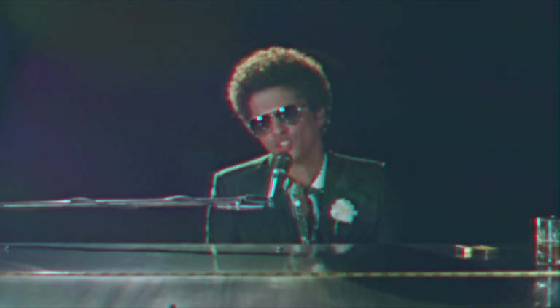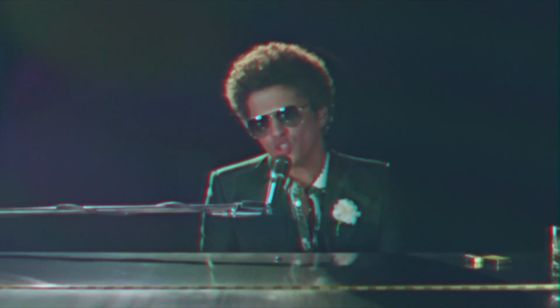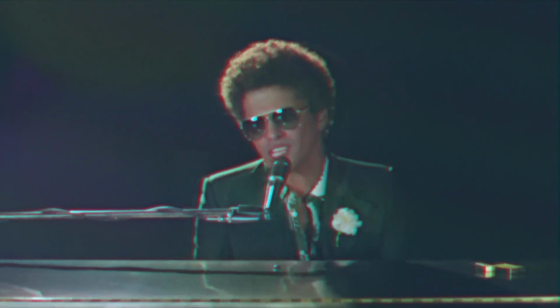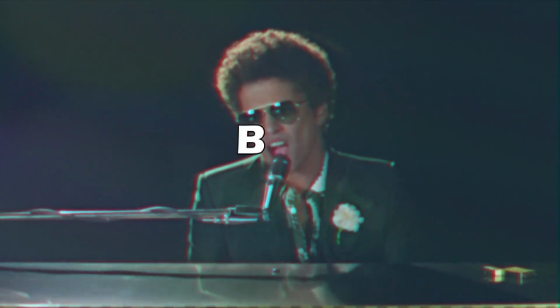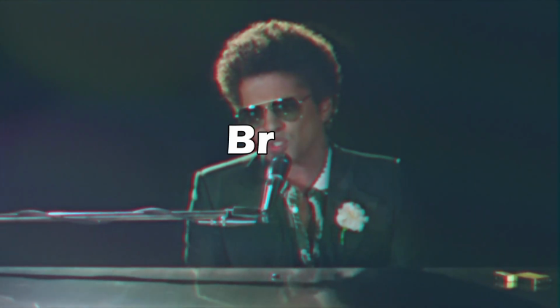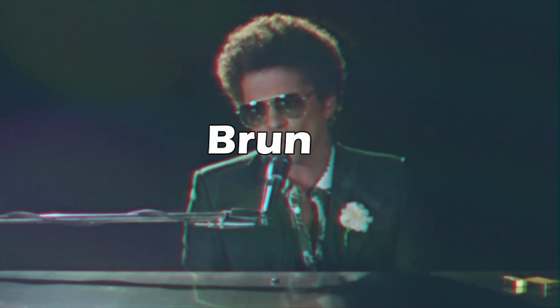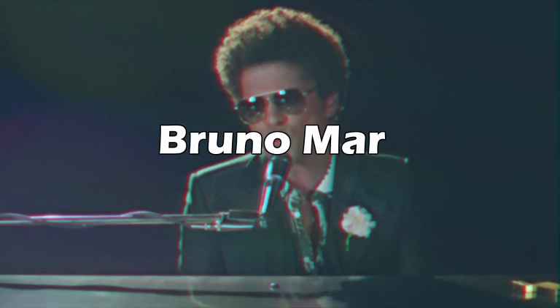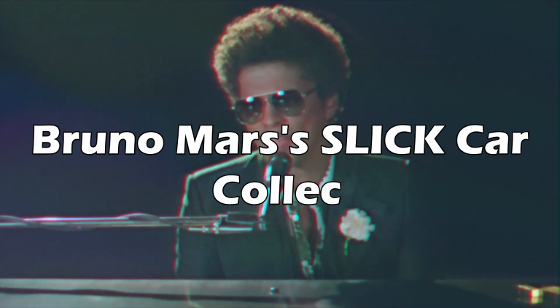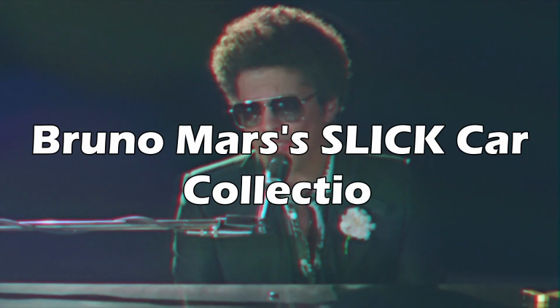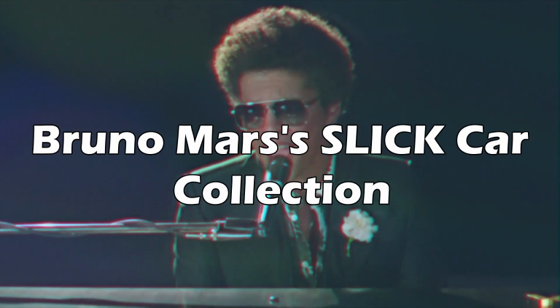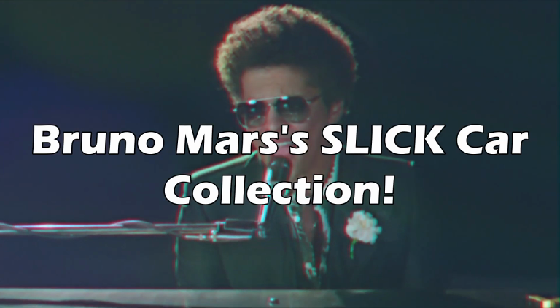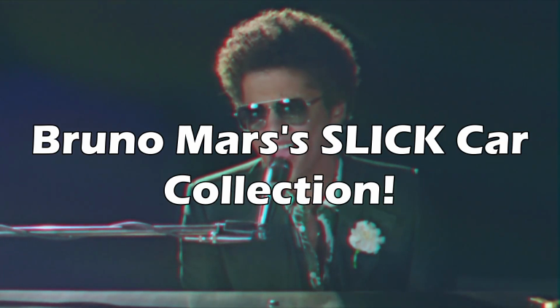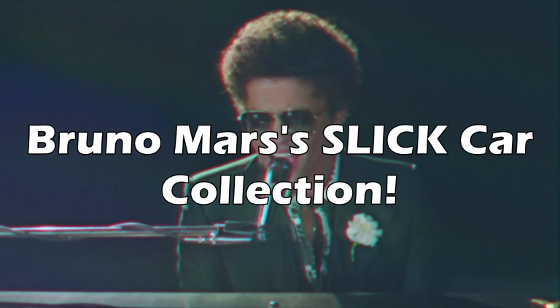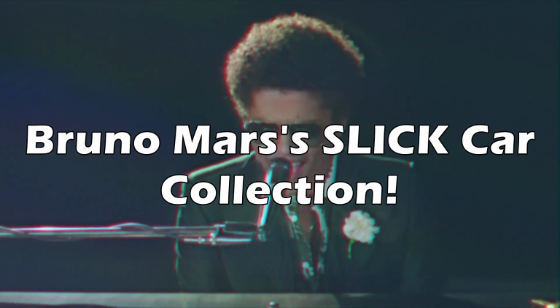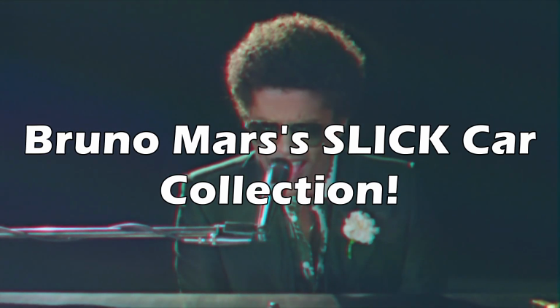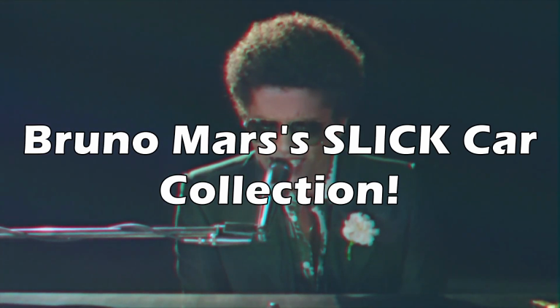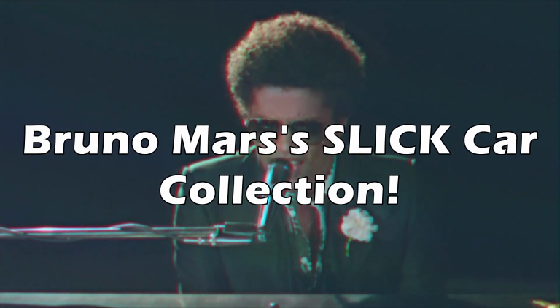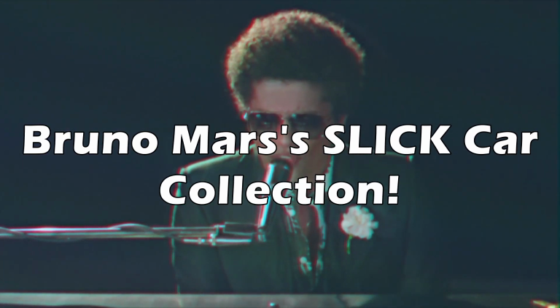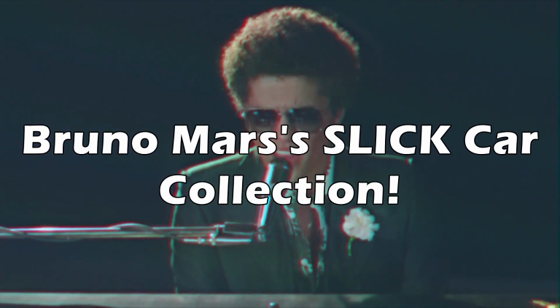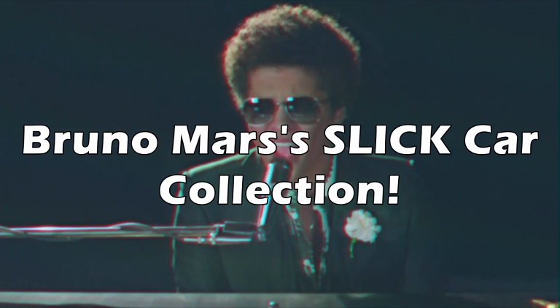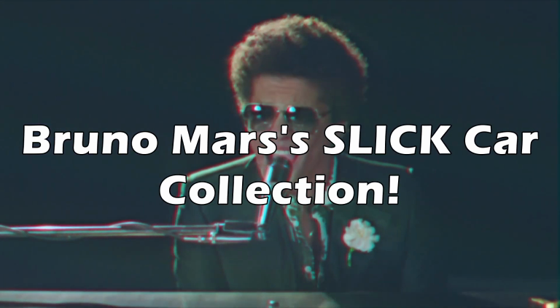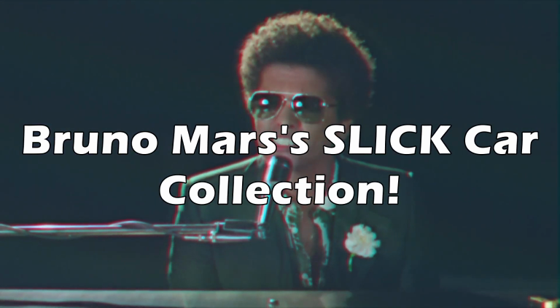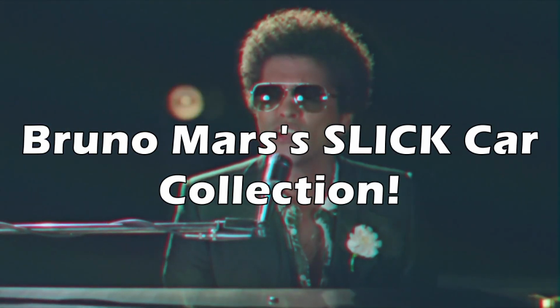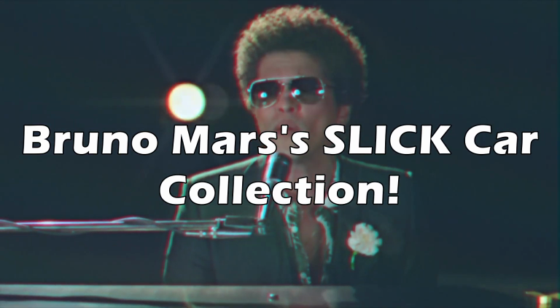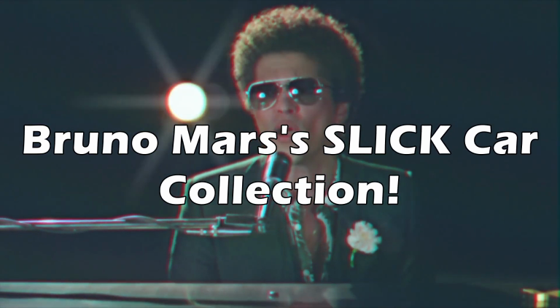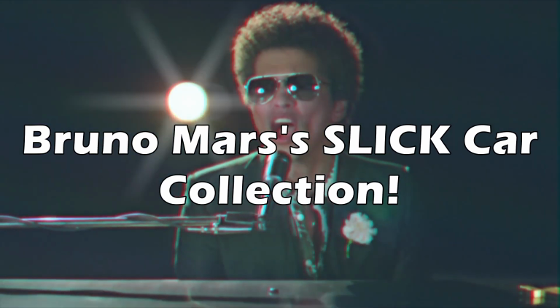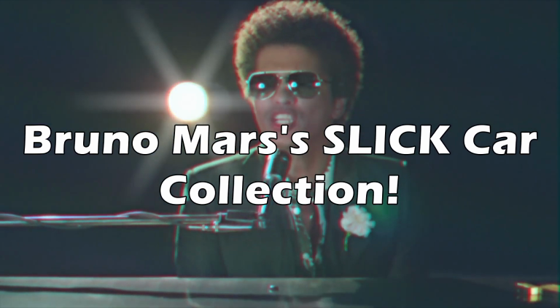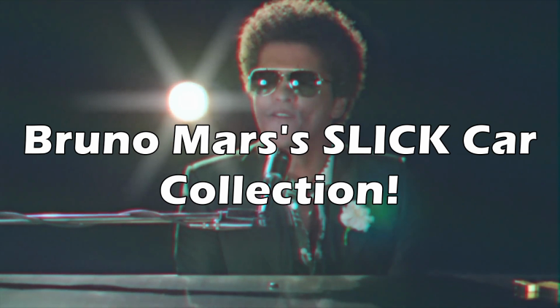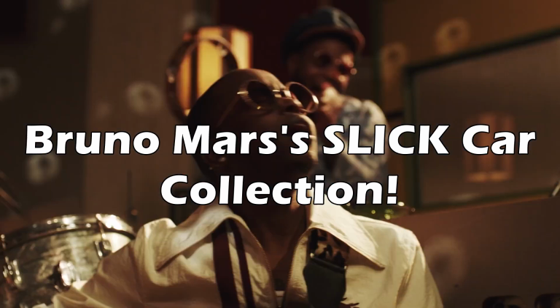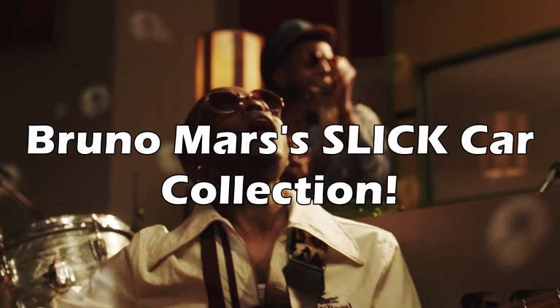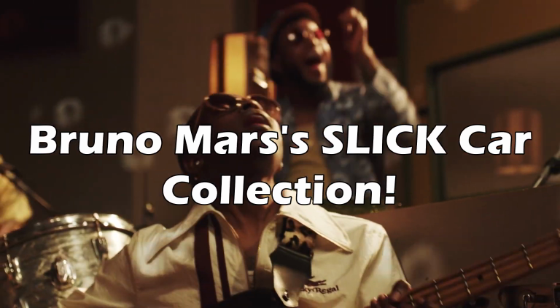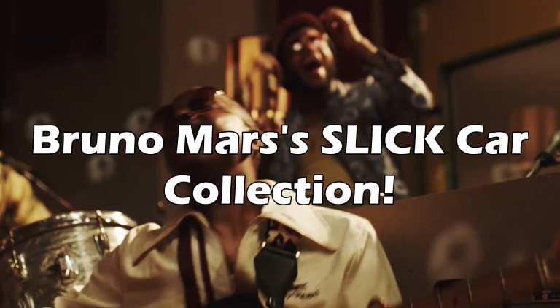Hey guys, today we're going to be taking a look at Bruno Mars' Slick Car Collection. Let's get right into it.